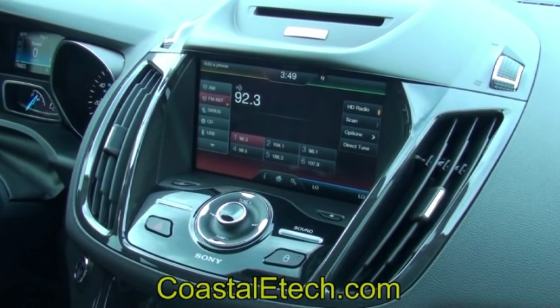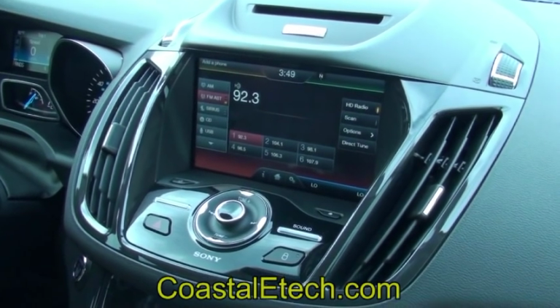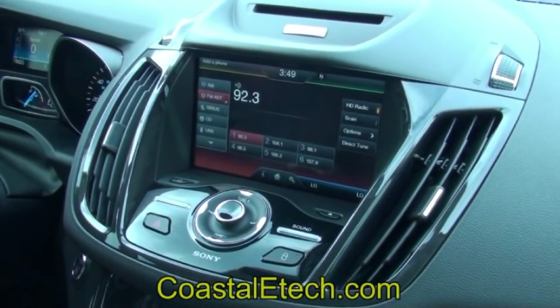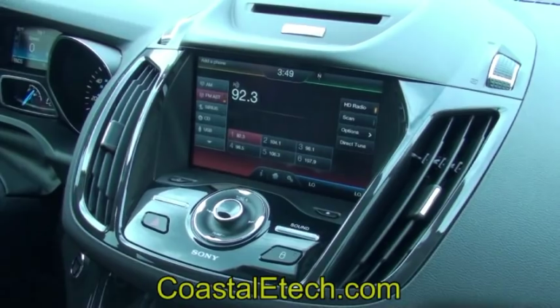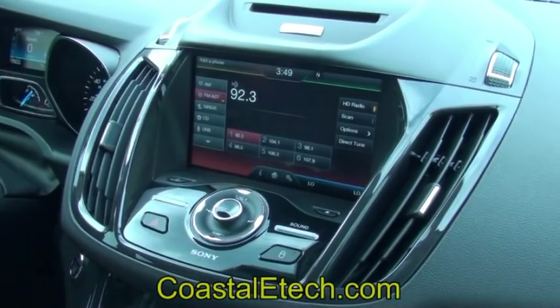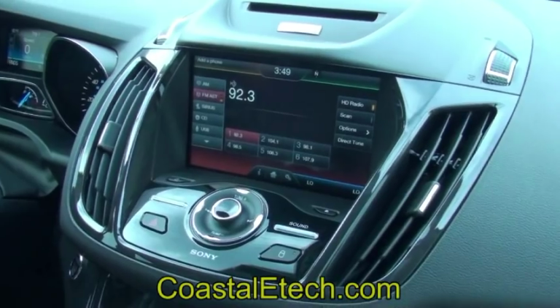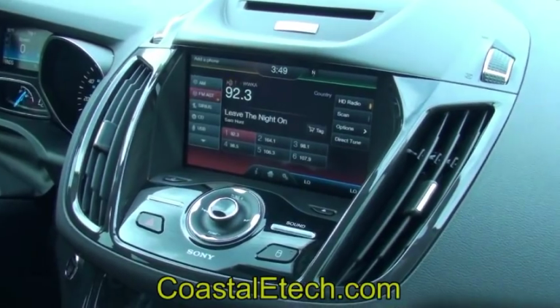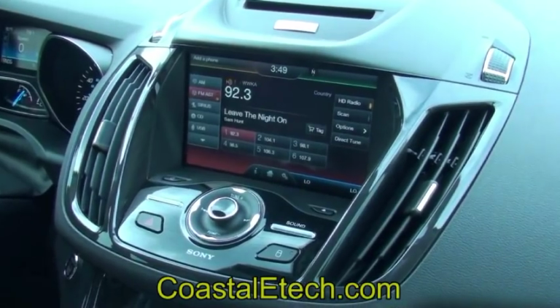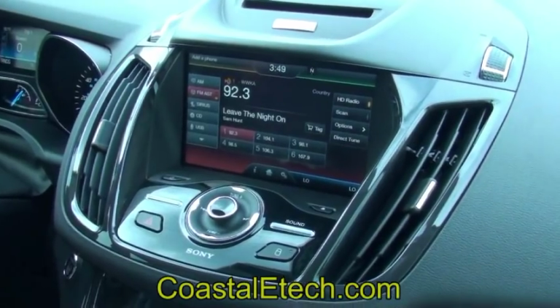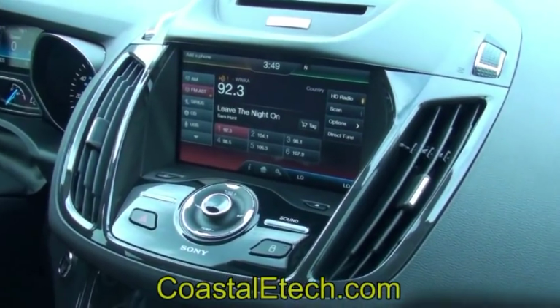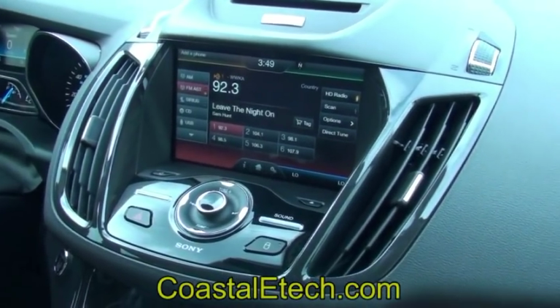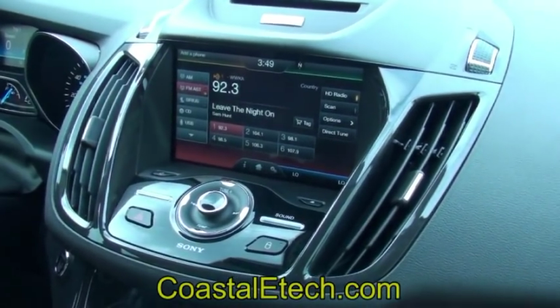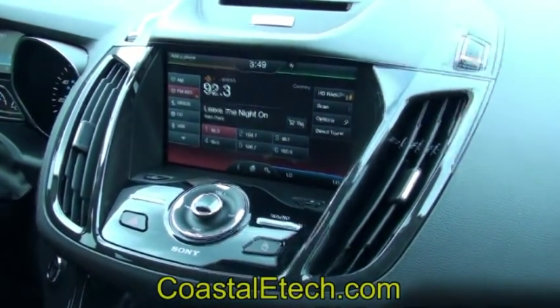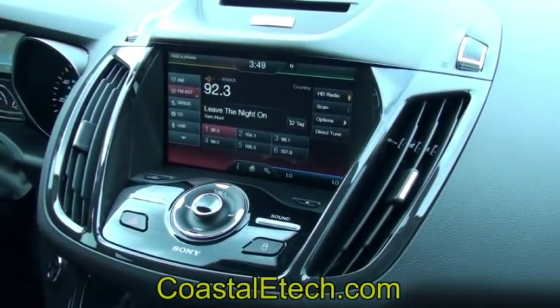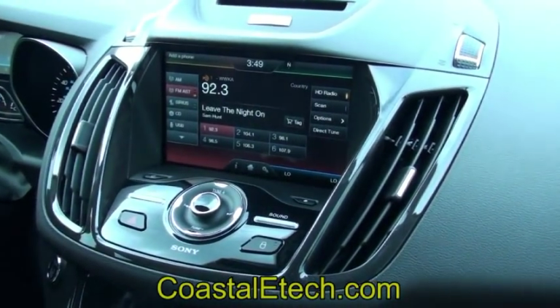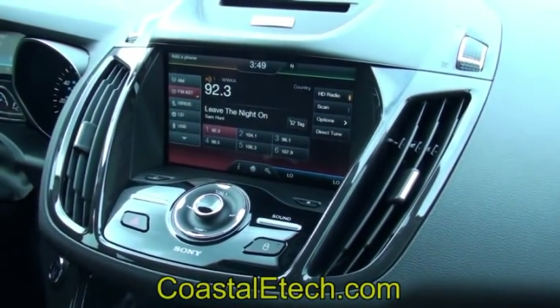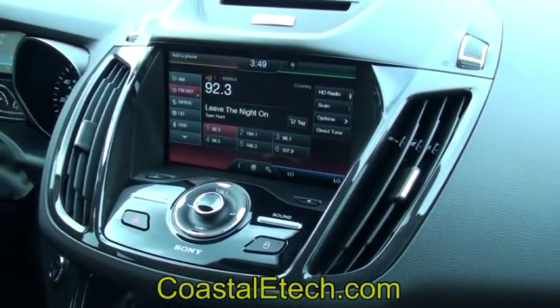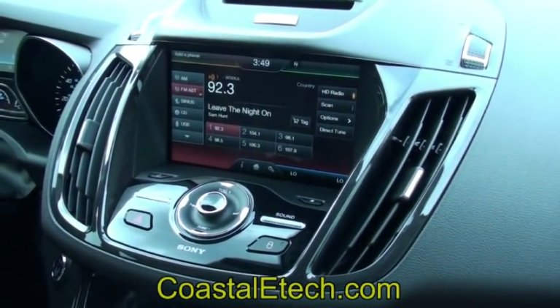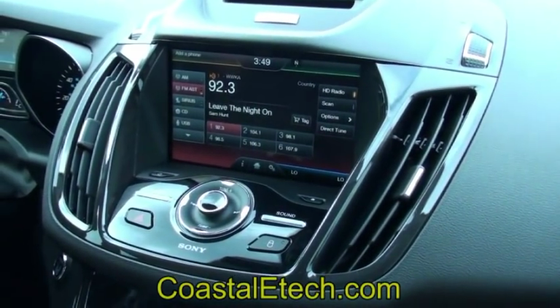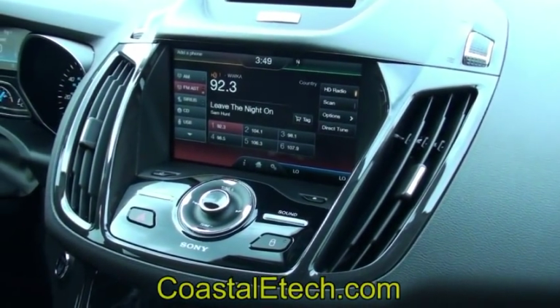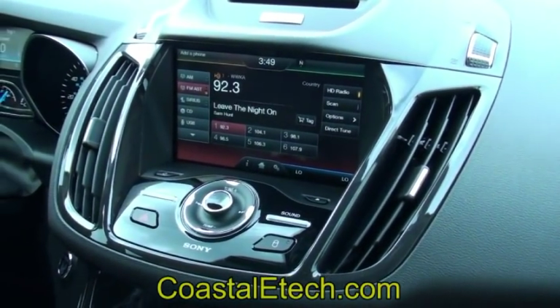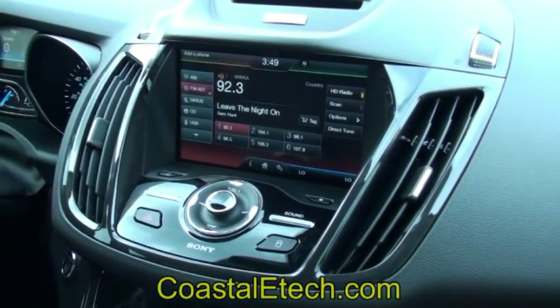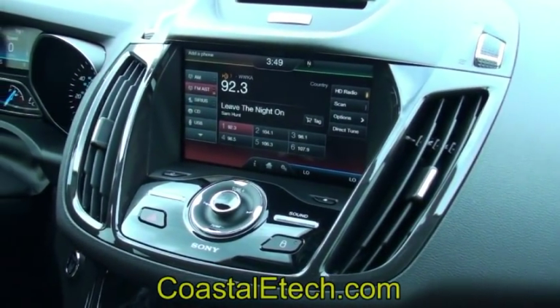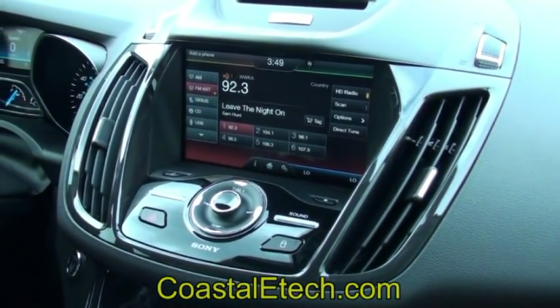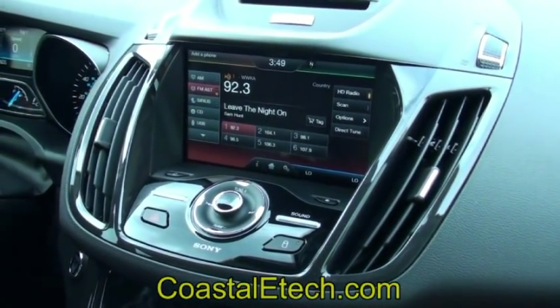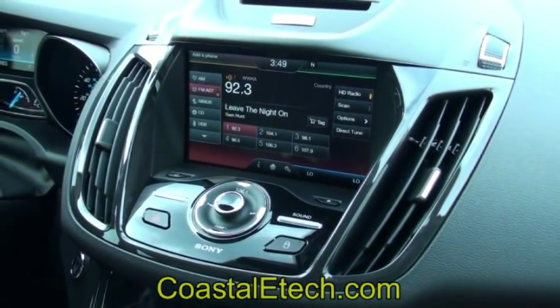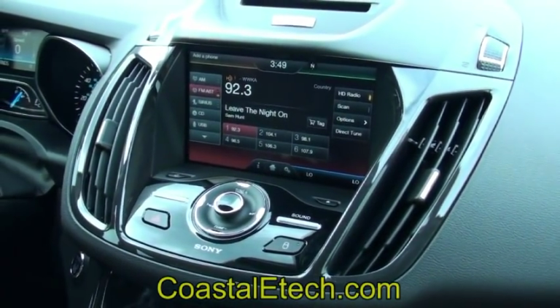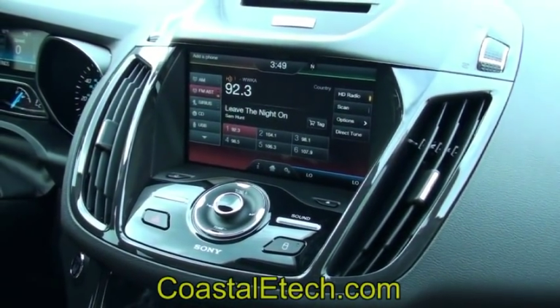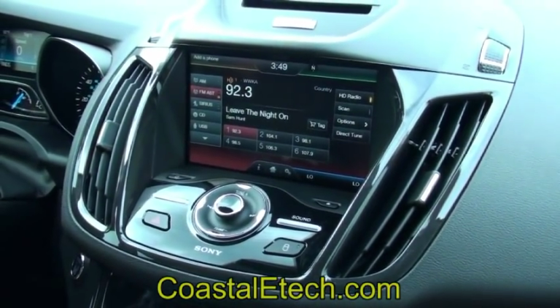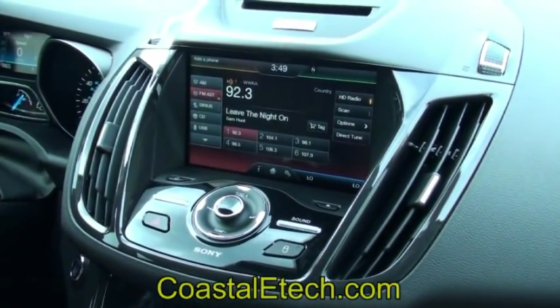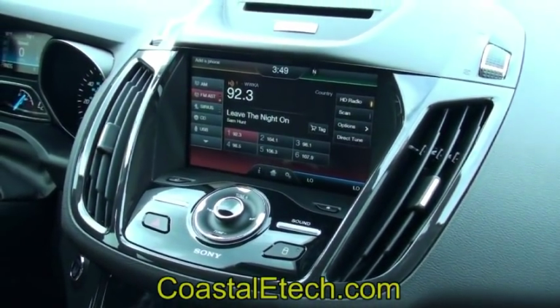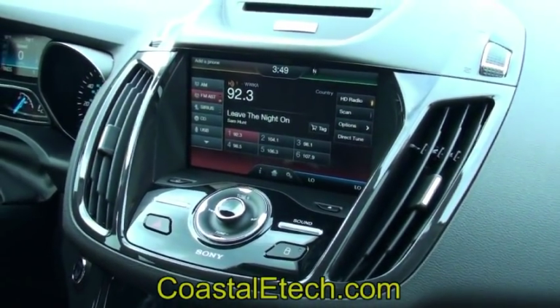This is a demonstration of the installation and operation of the new MiTouch Lockpick Air. We're in a 2014 Escape.